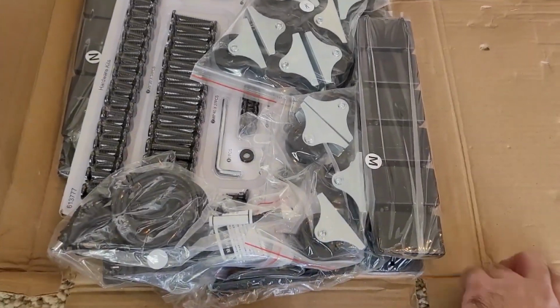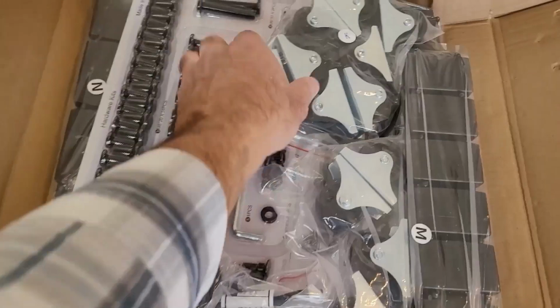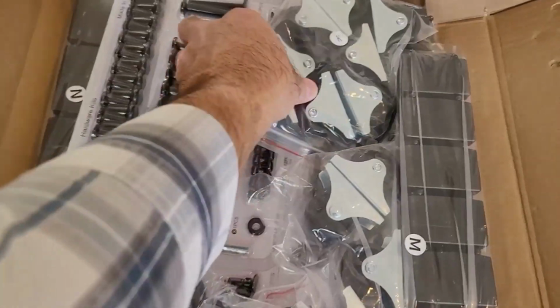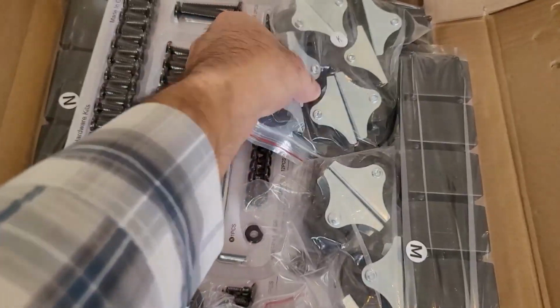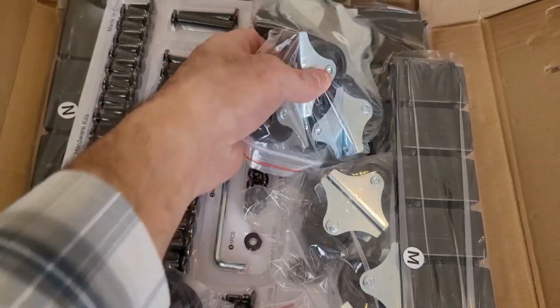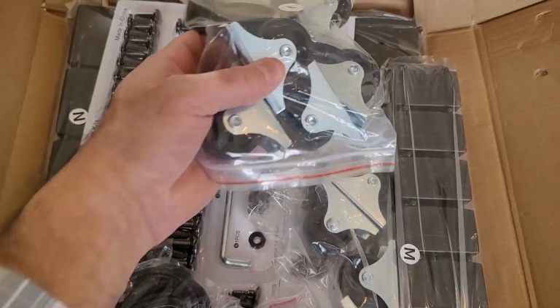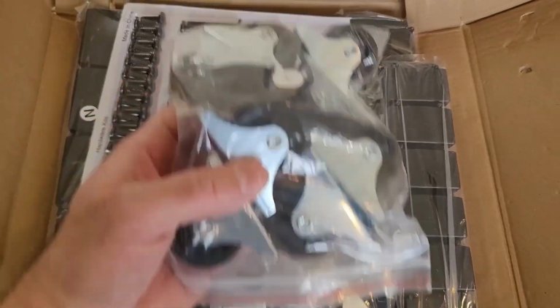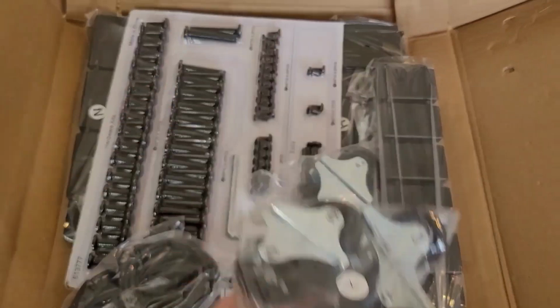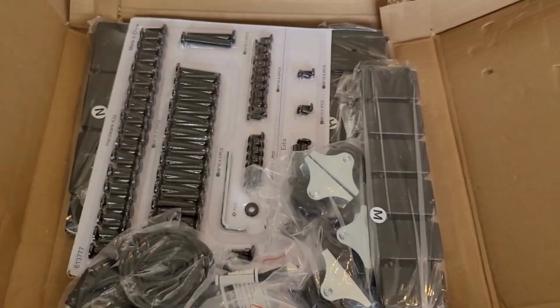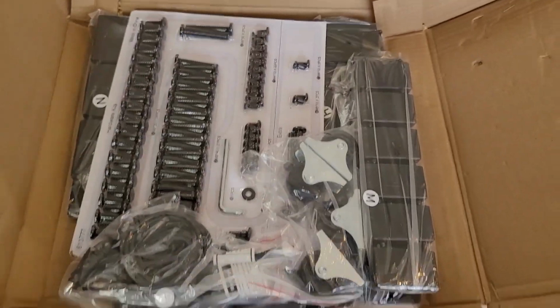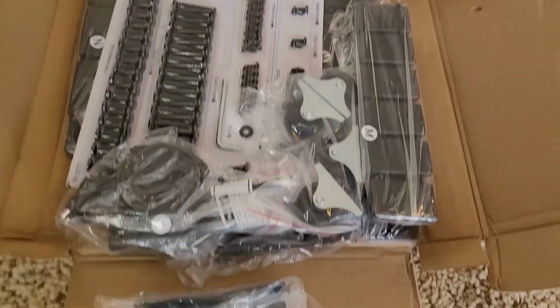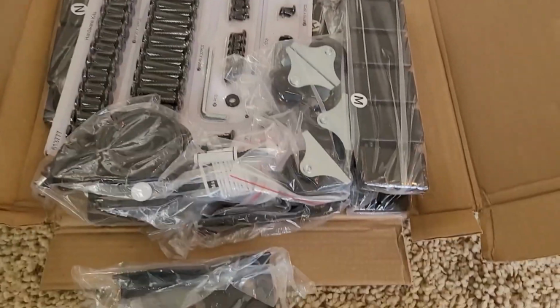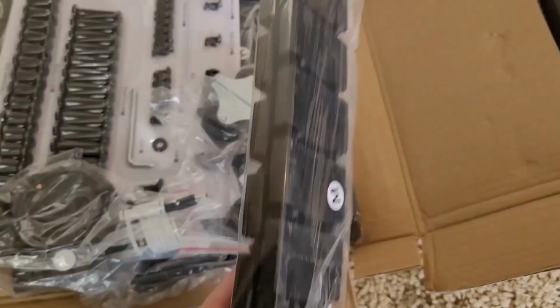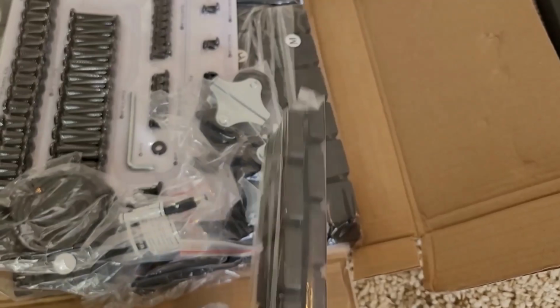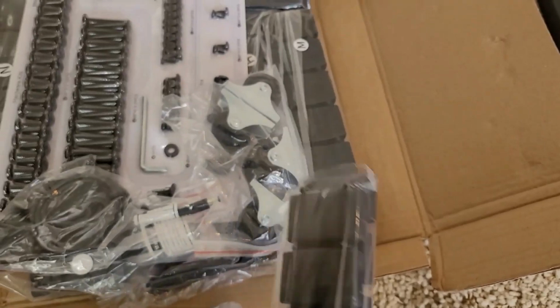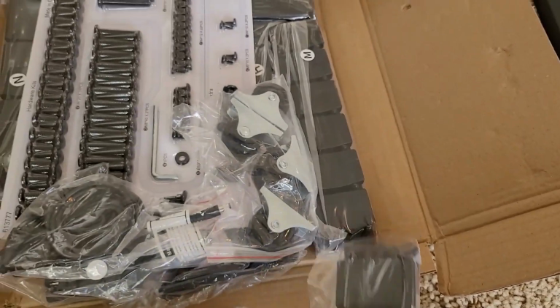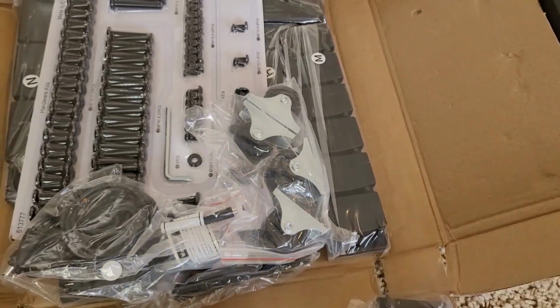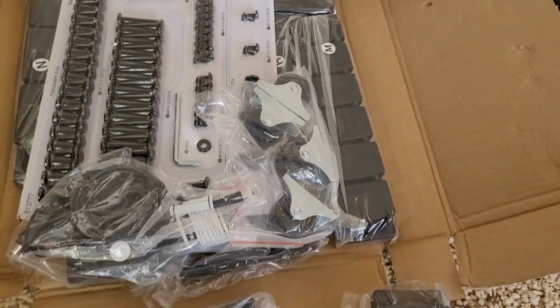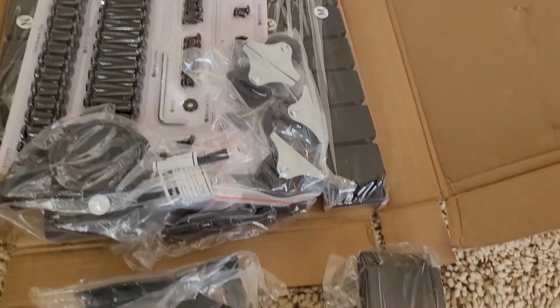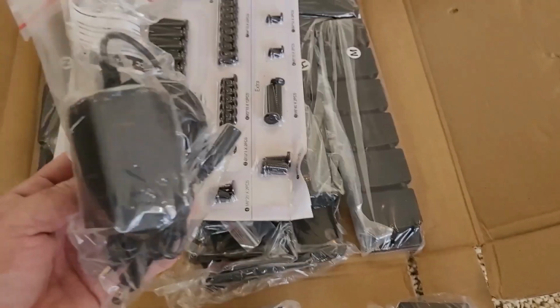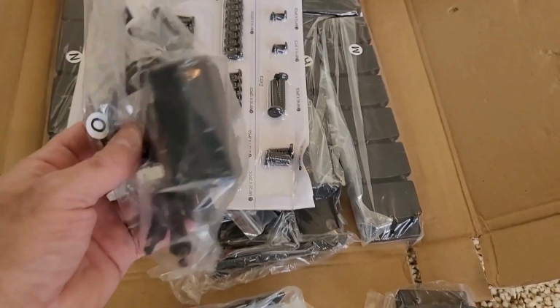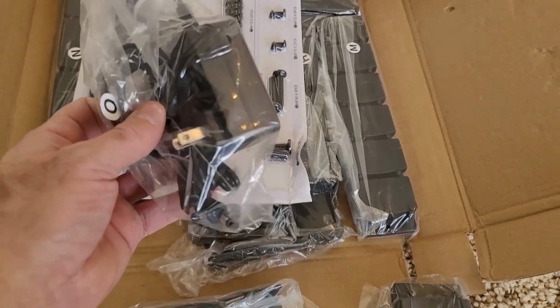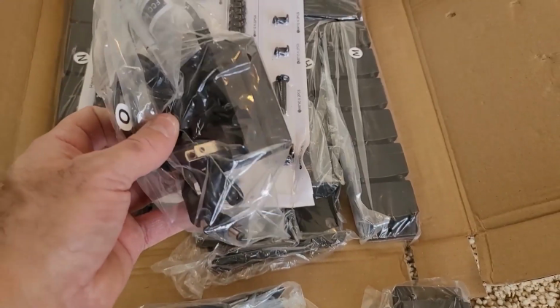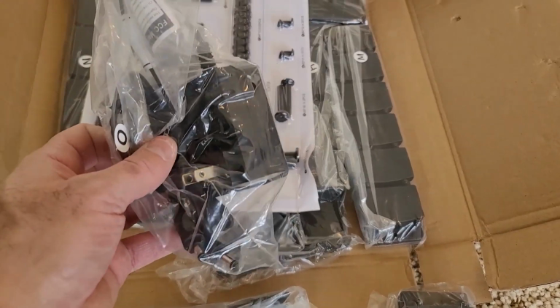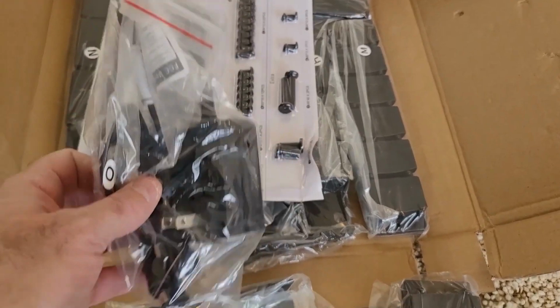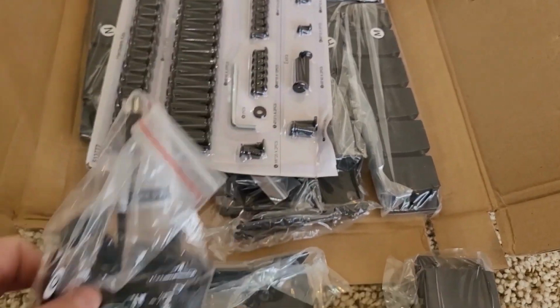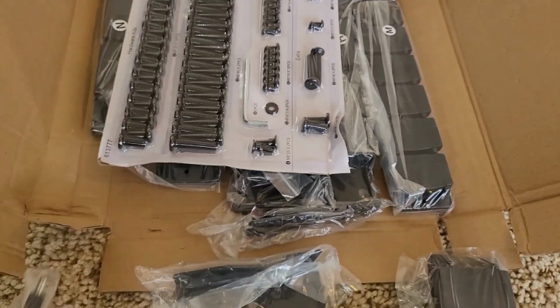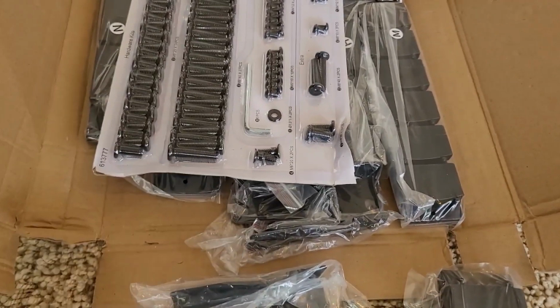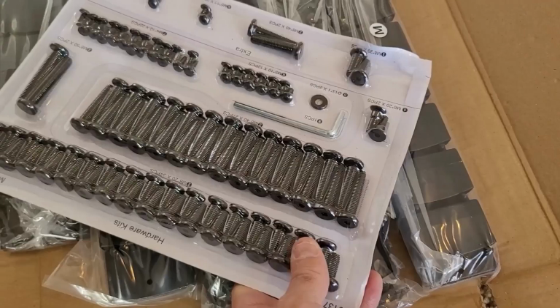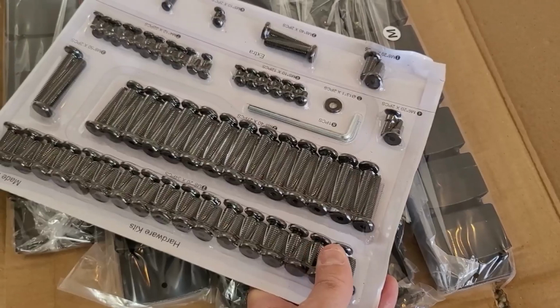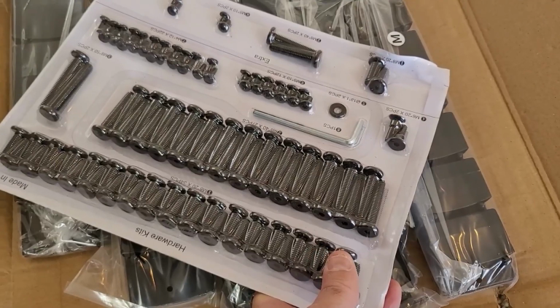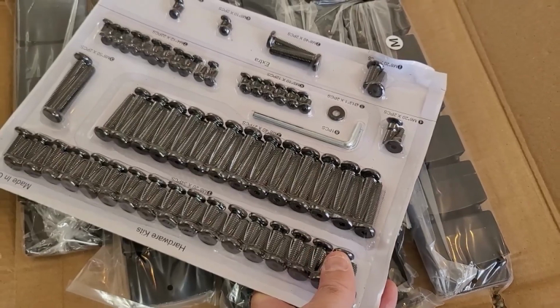Looks like we have some casters, some fasteners, electrical cord and plug, and some hardware.